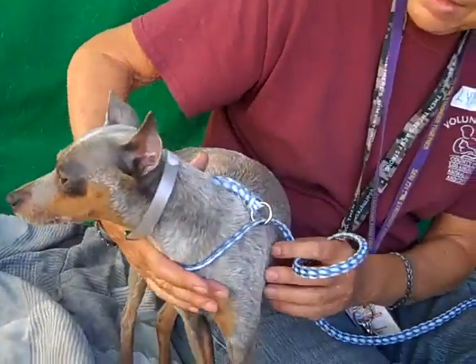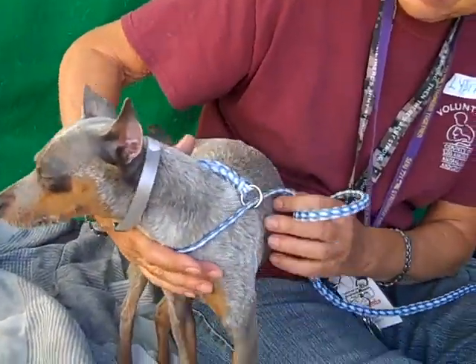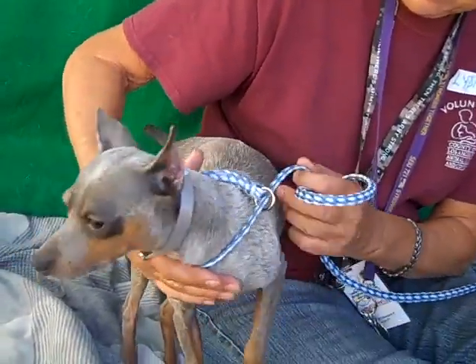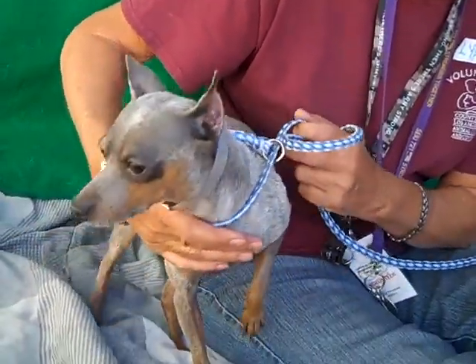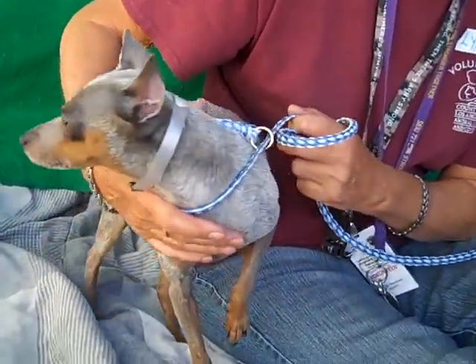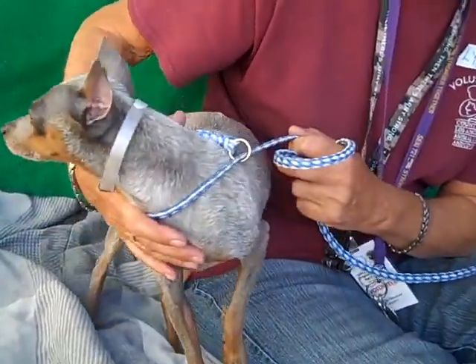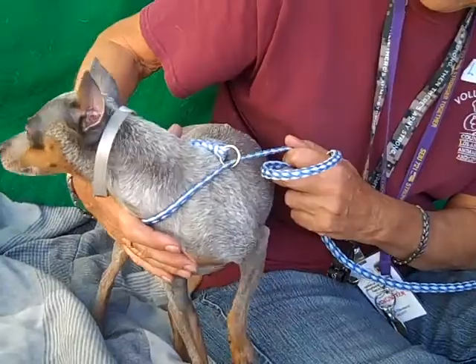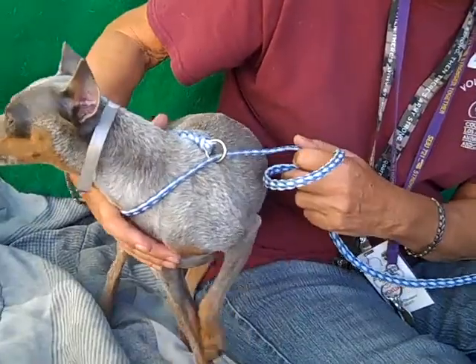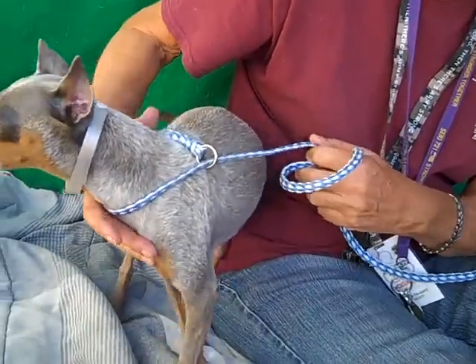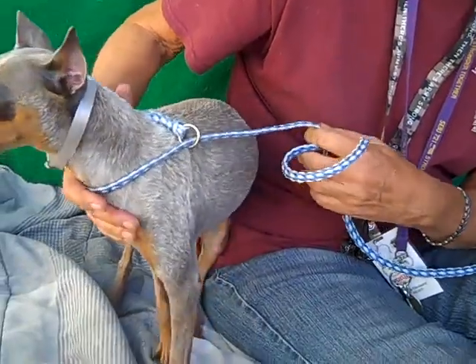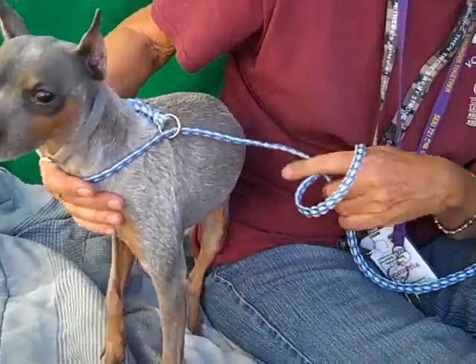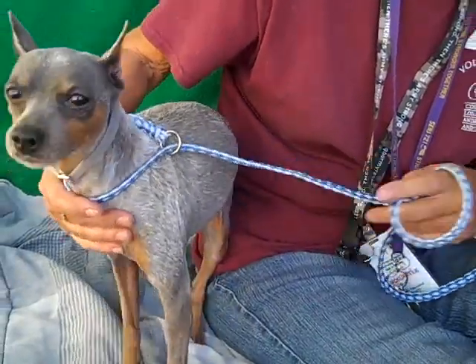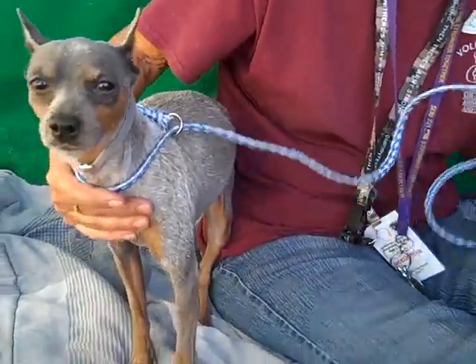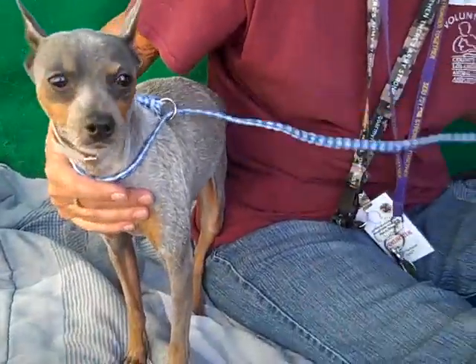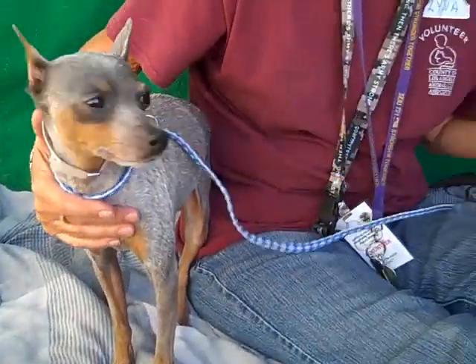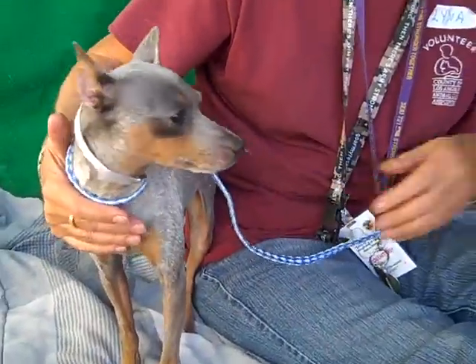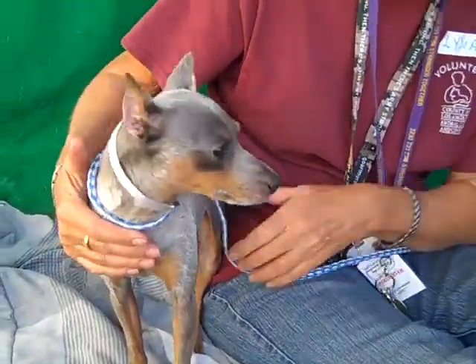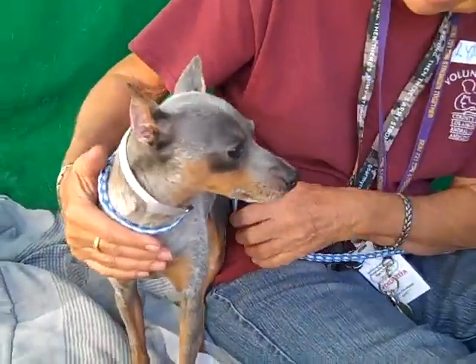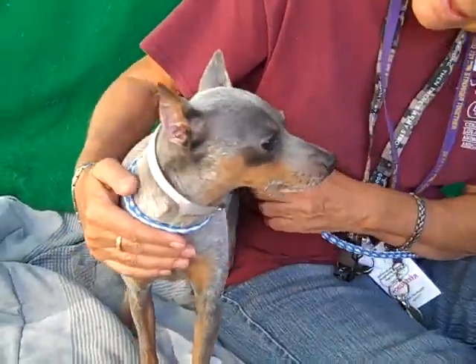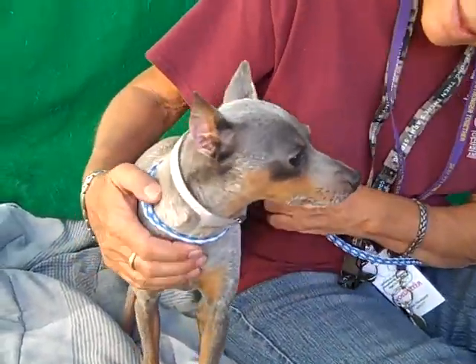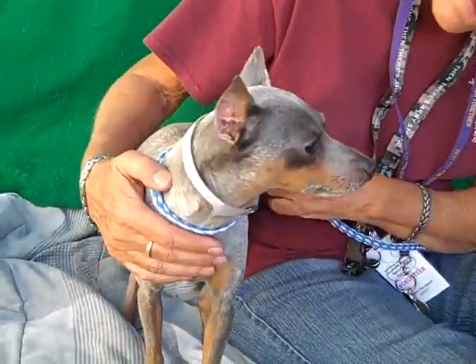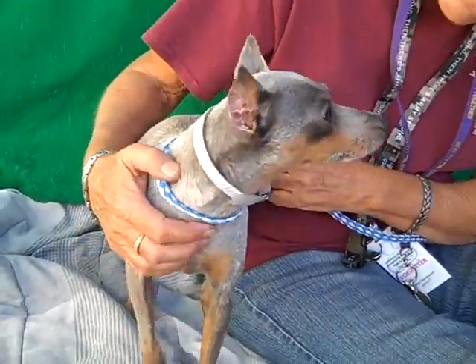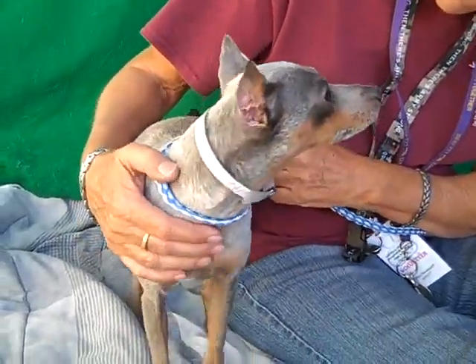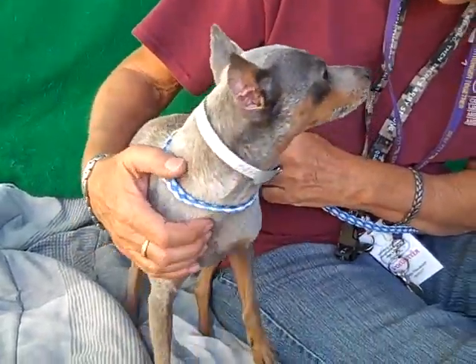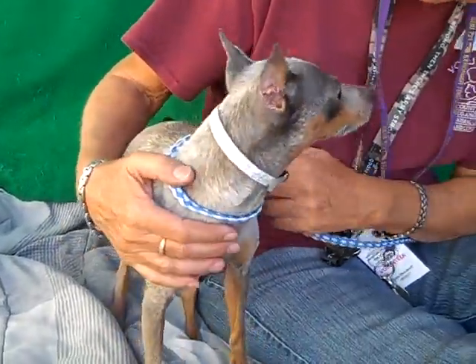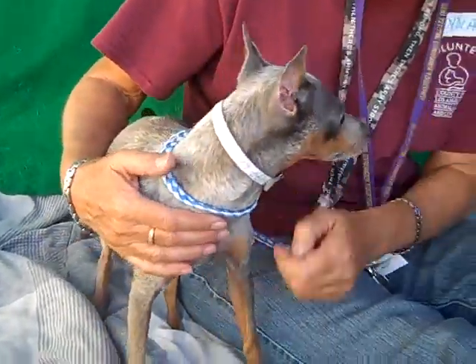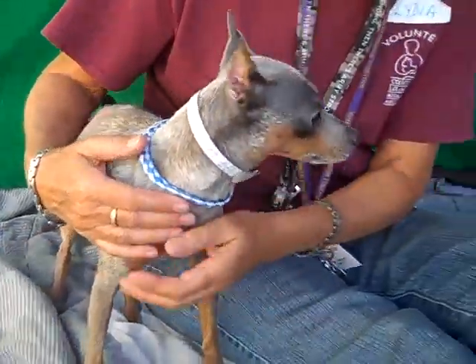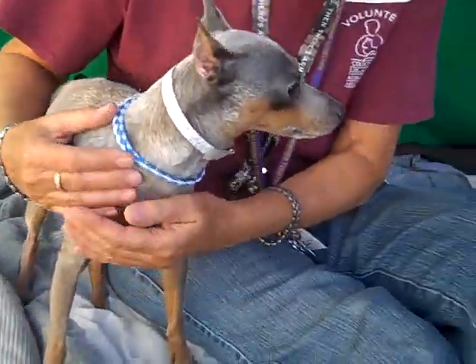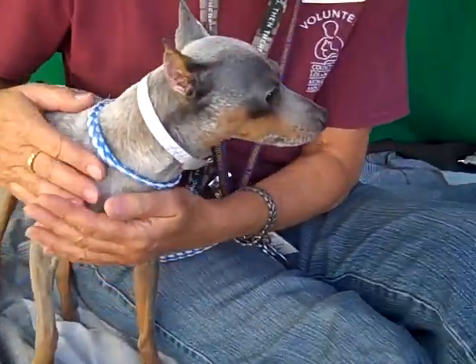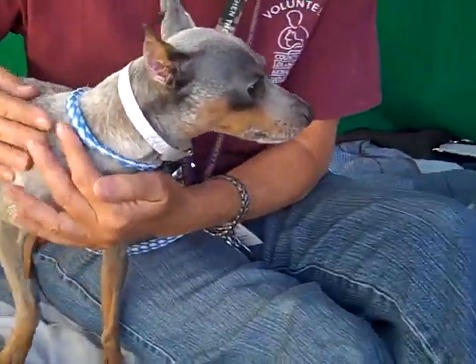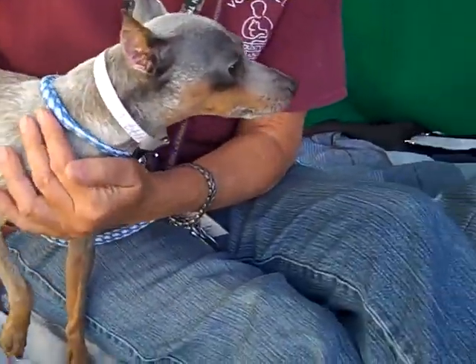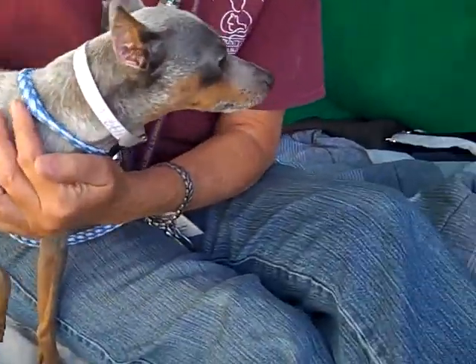He's about nine years old. He came into the shelter as an owner surrender on November 14th with no reason given.